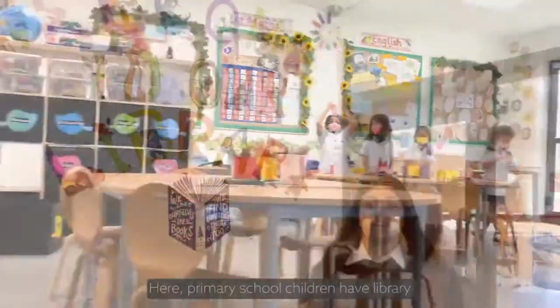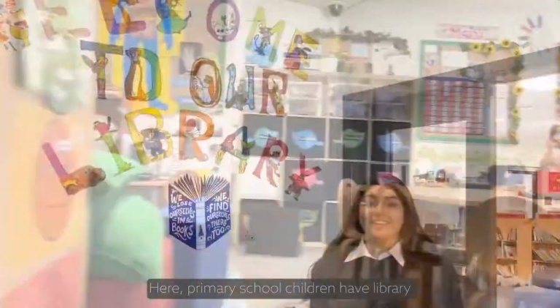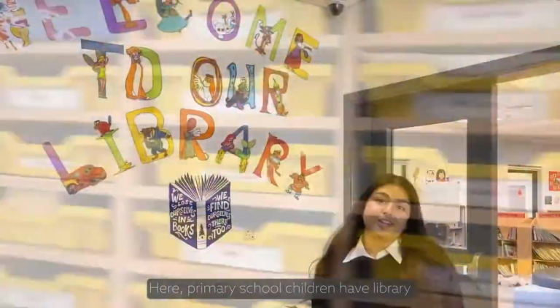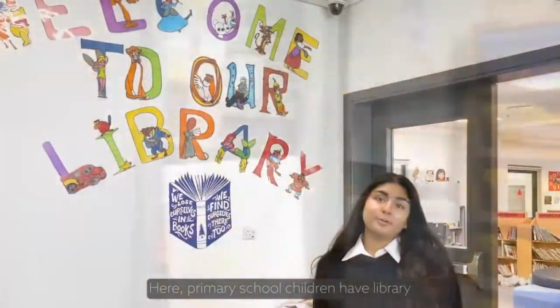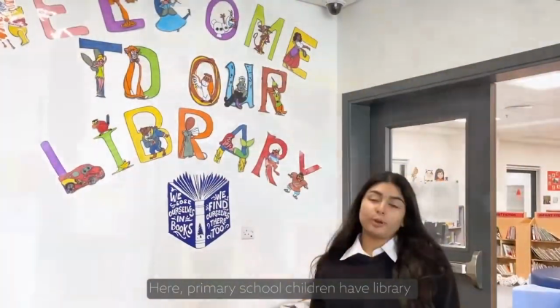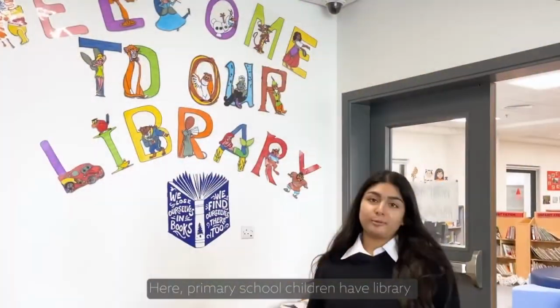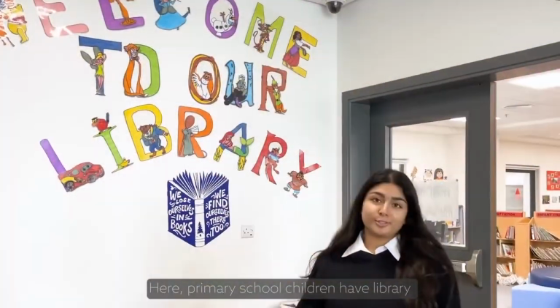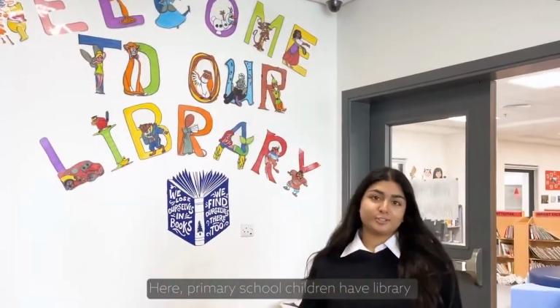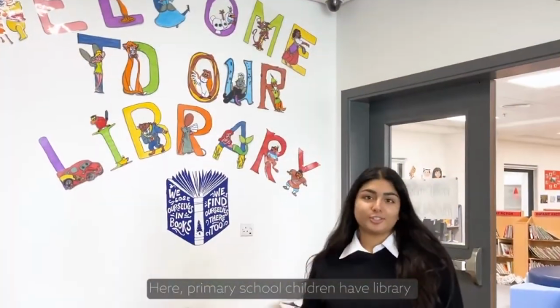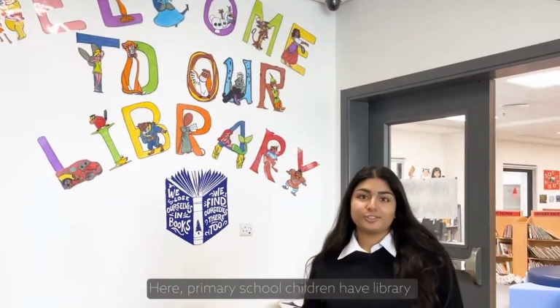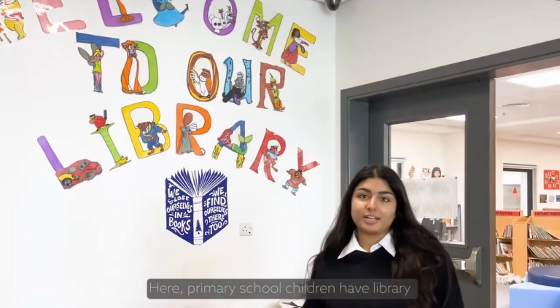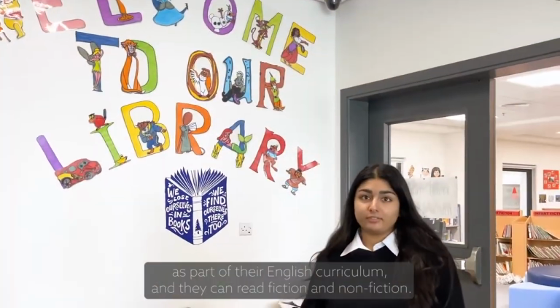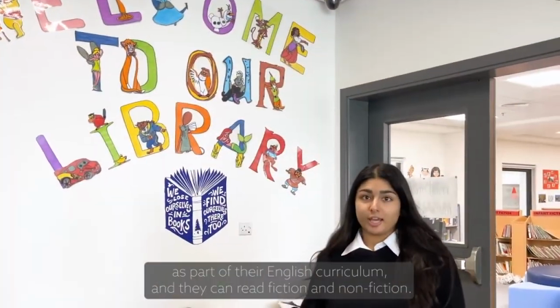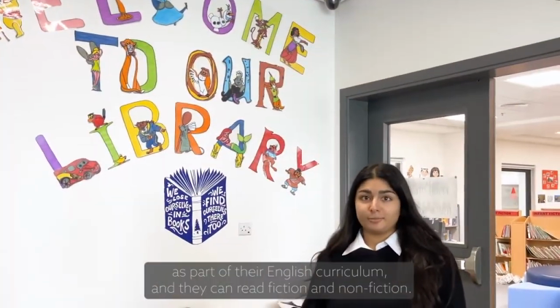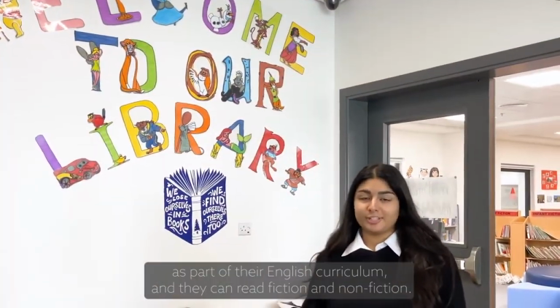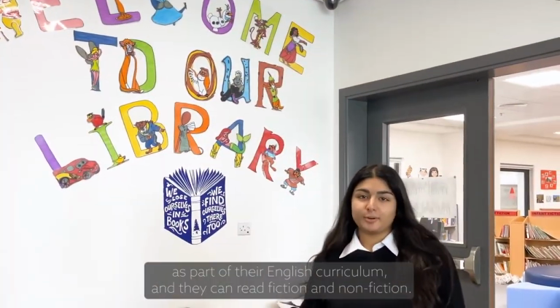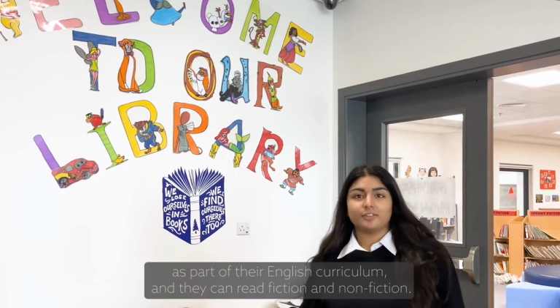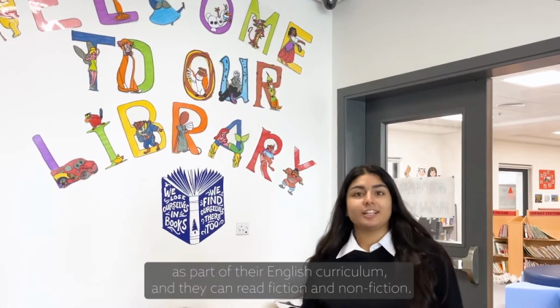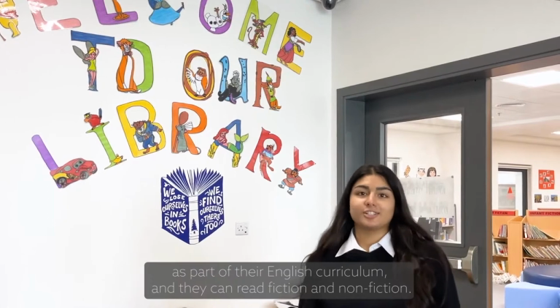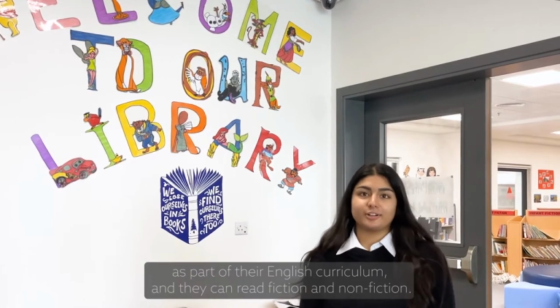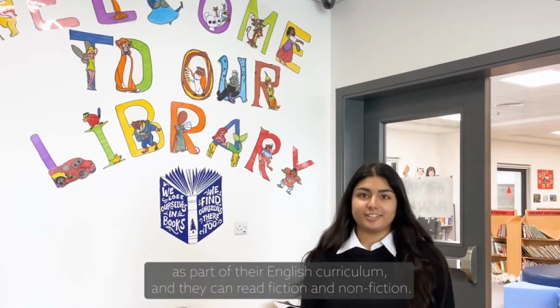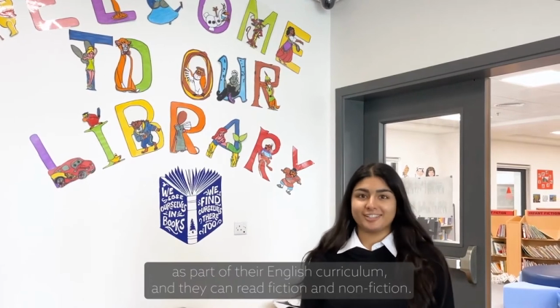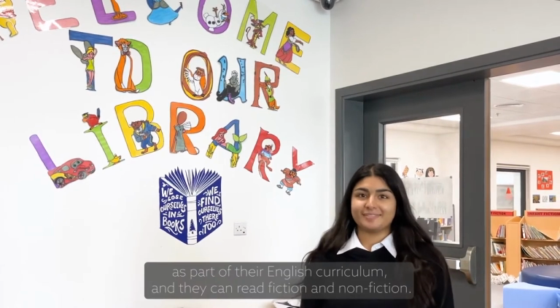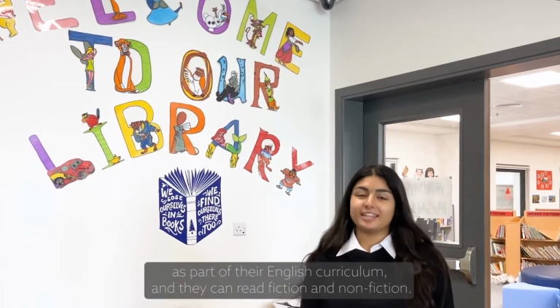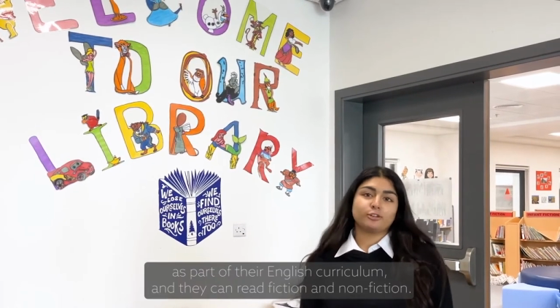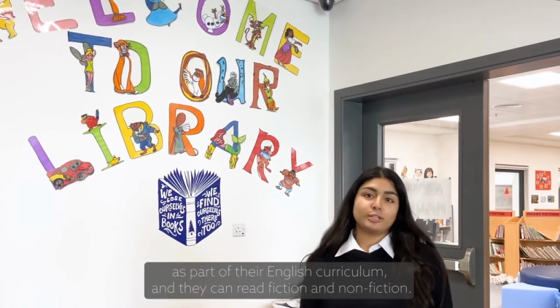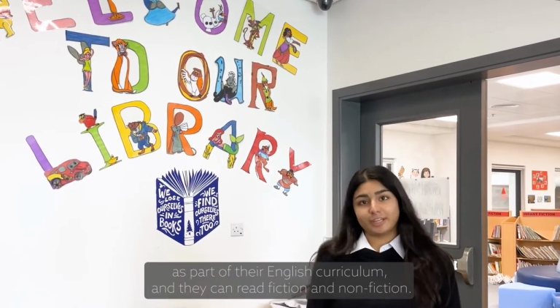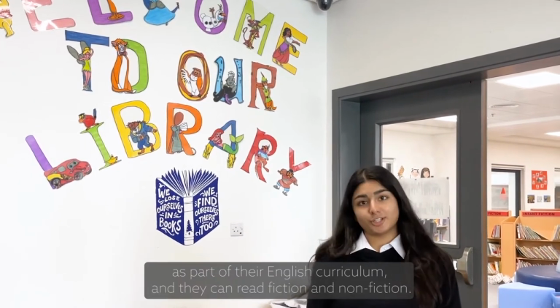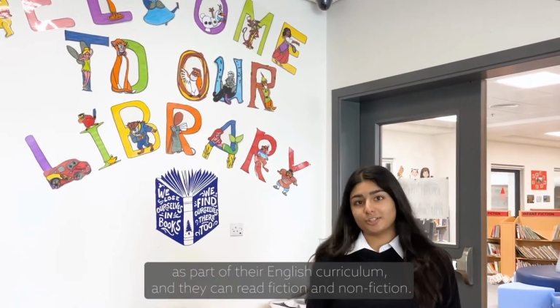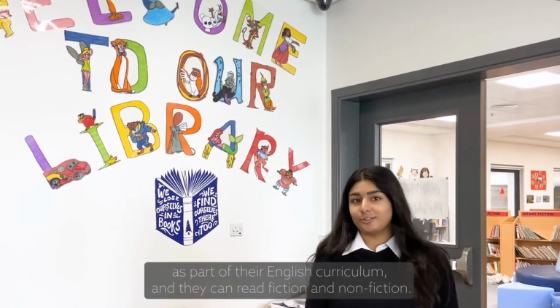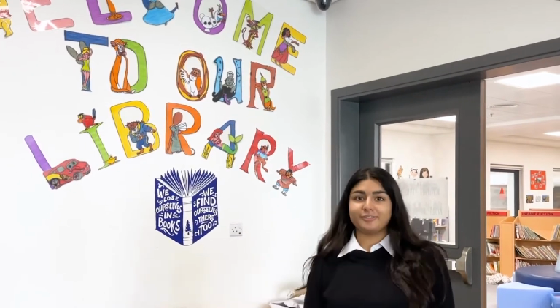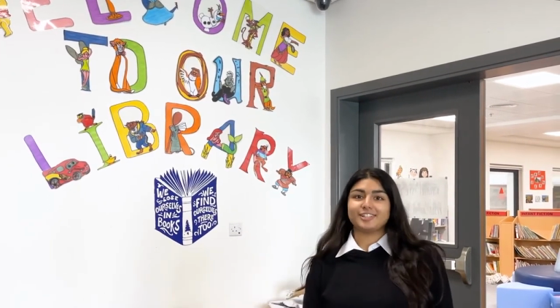Primary school children have library as part of their English curriculum and they can read fiction here.